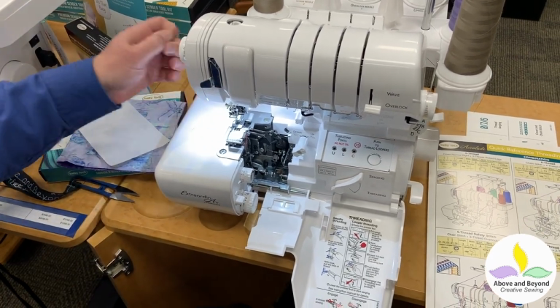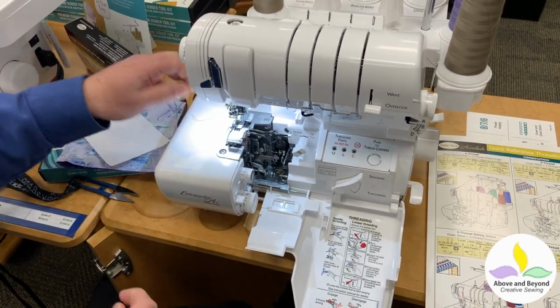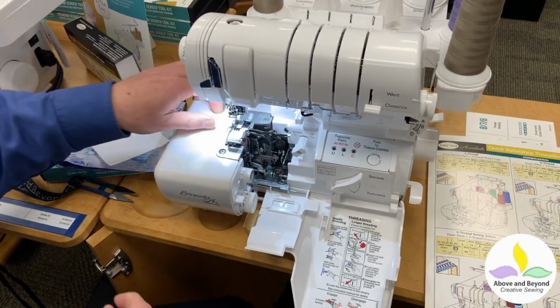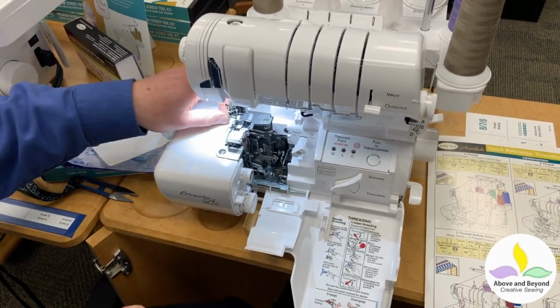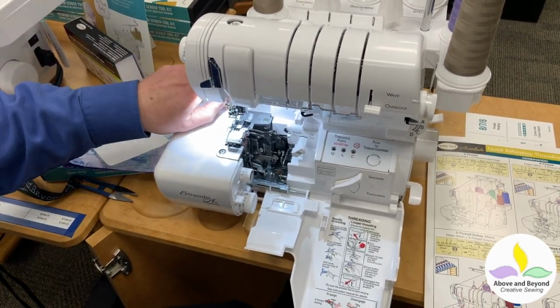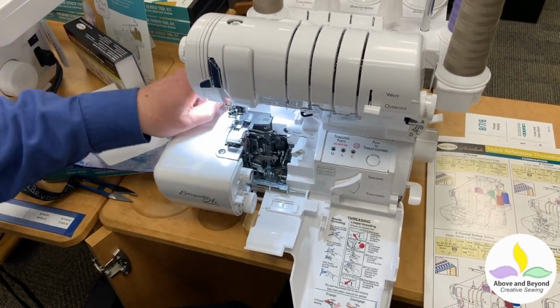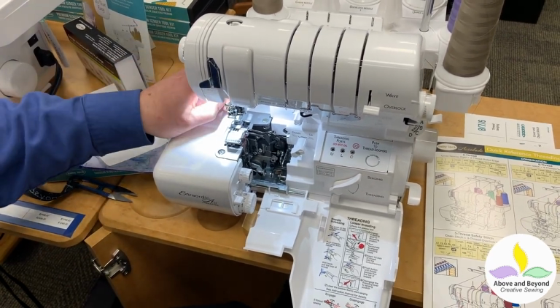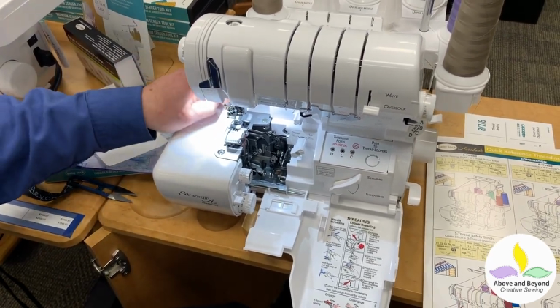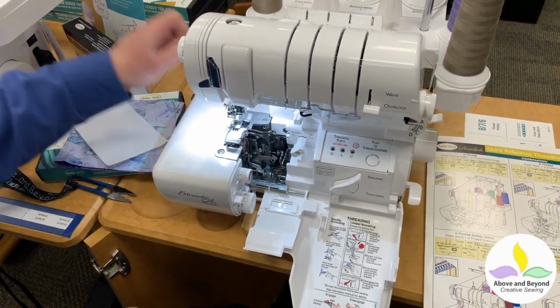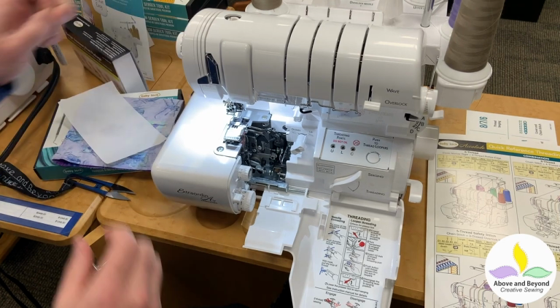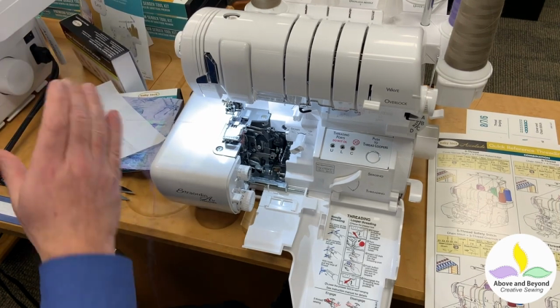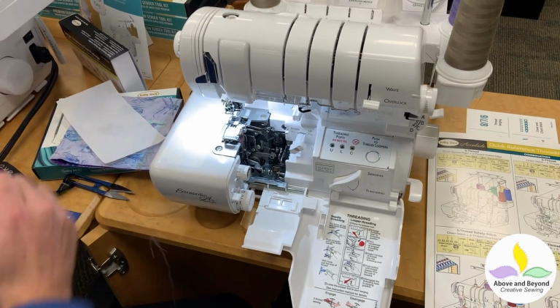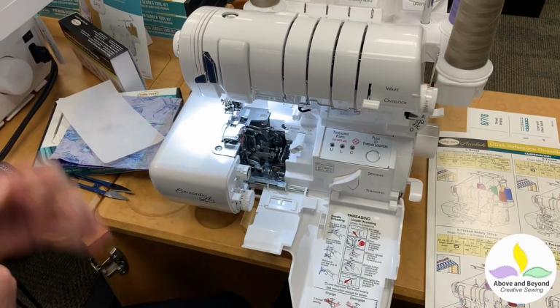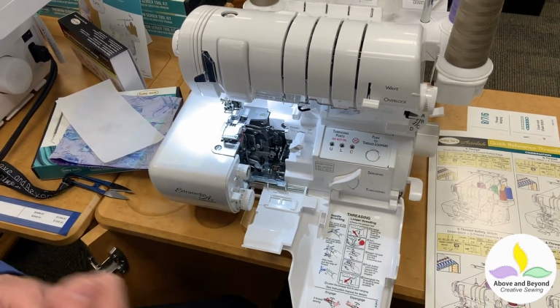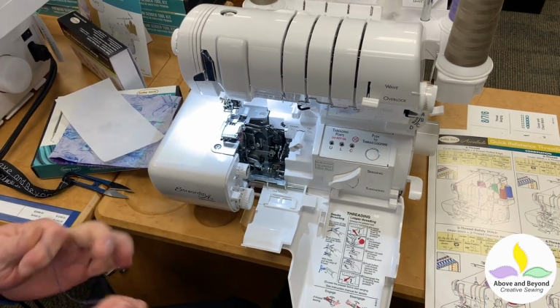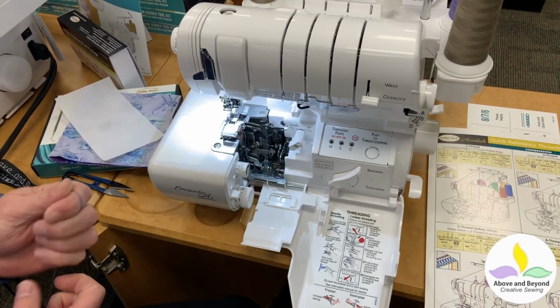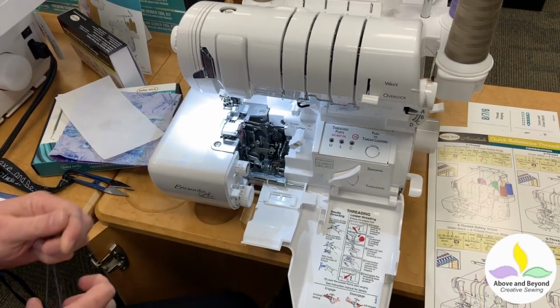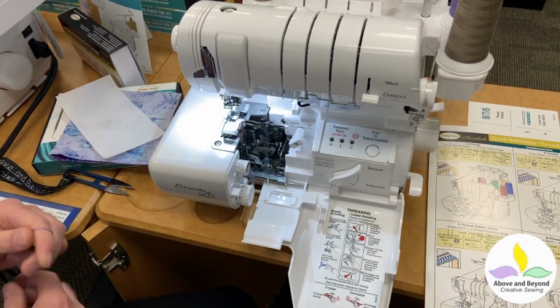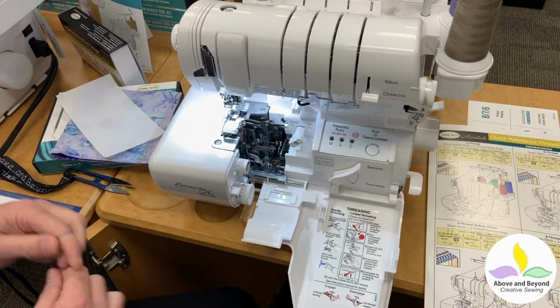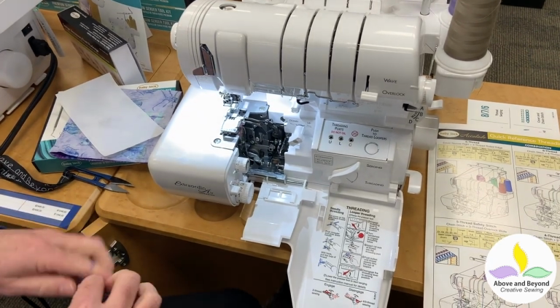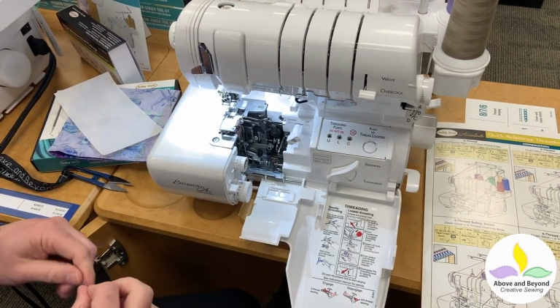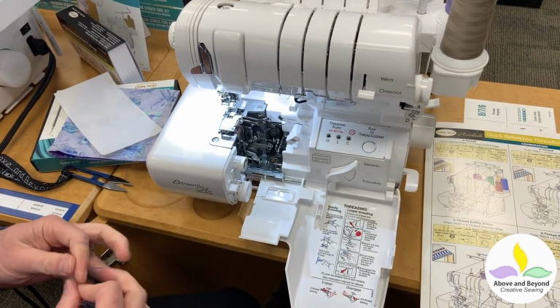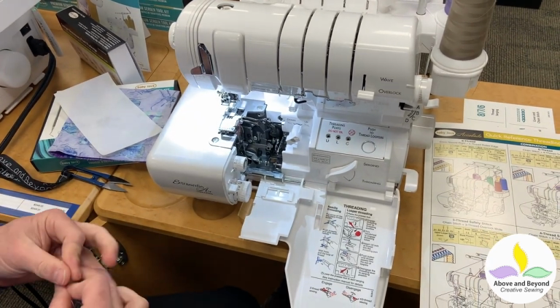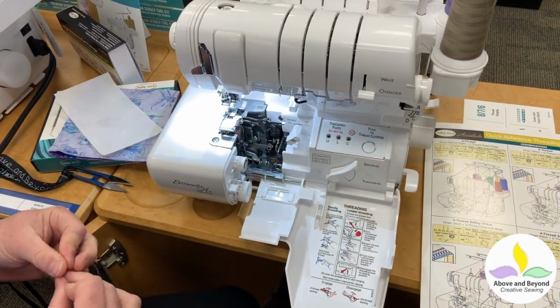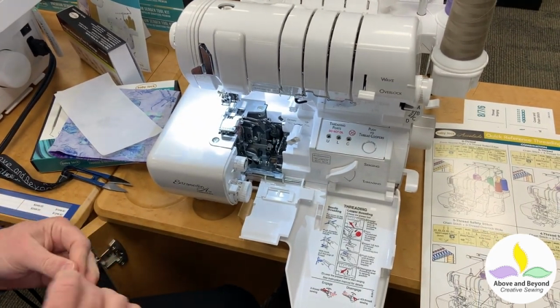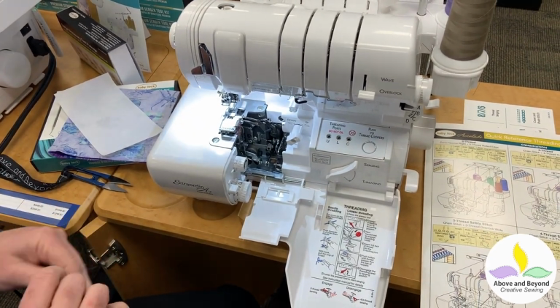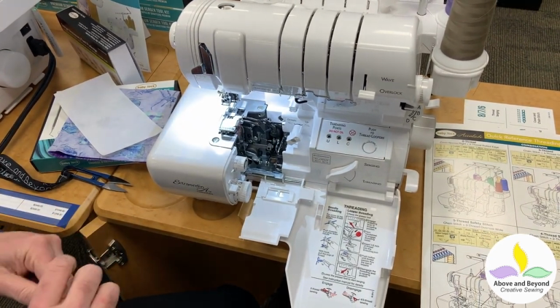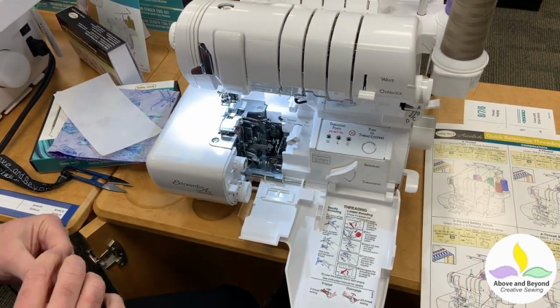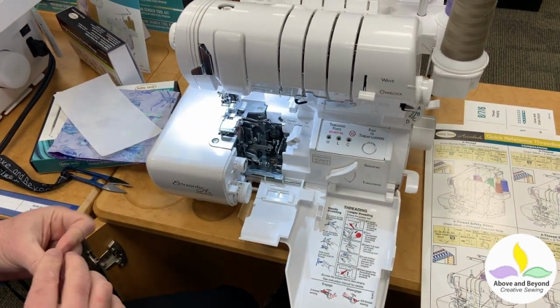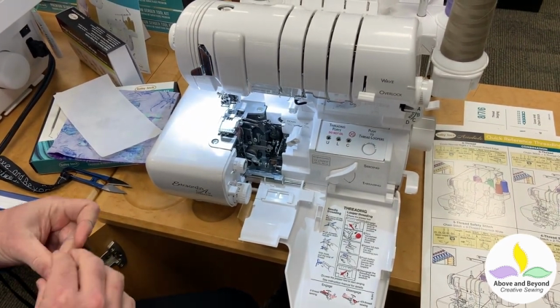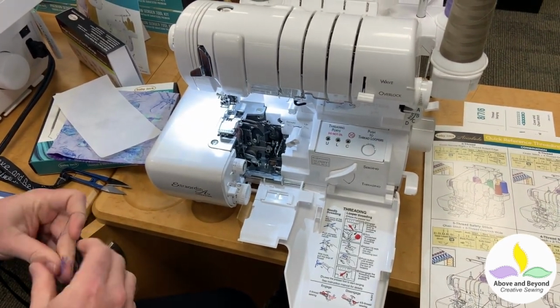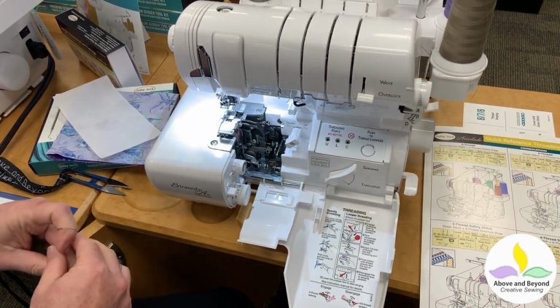I can do that because the Baby Lock is so easy to thread with this Jet Air threading — it doesn't take any time. So I just pull it out.